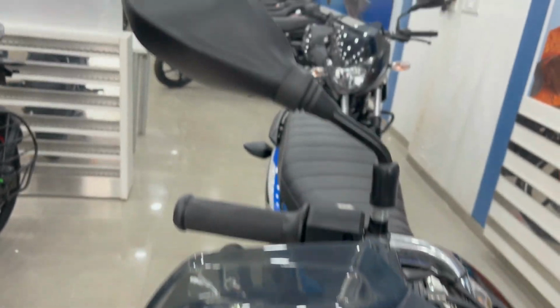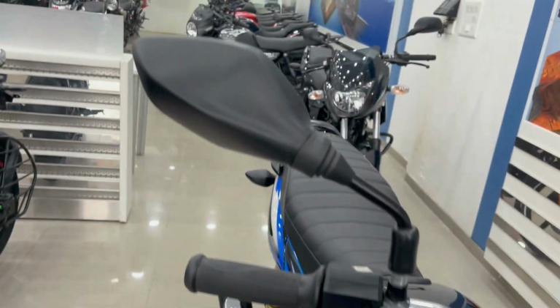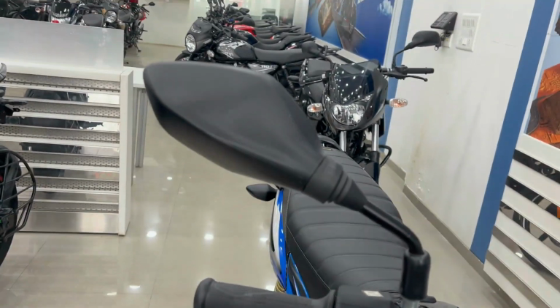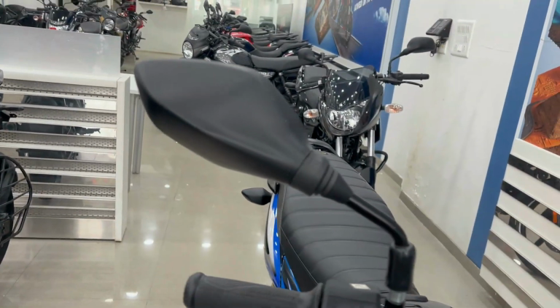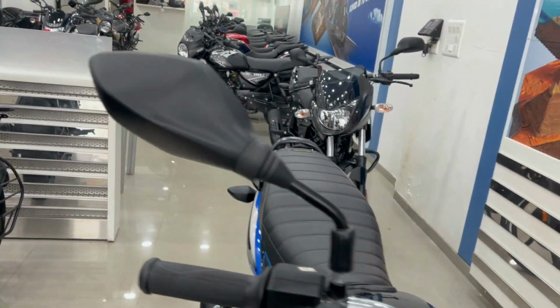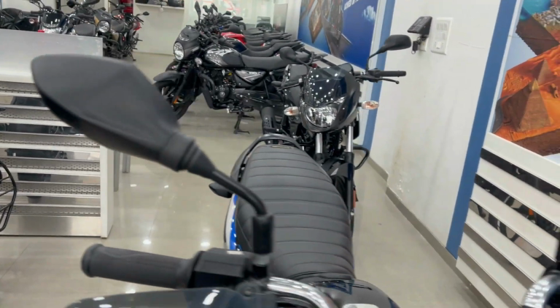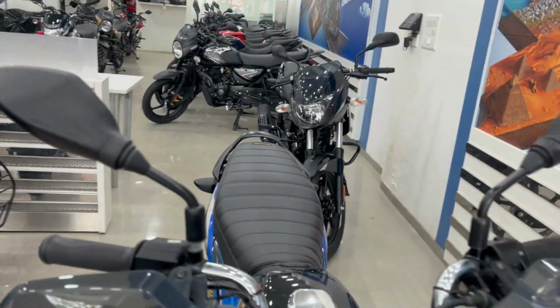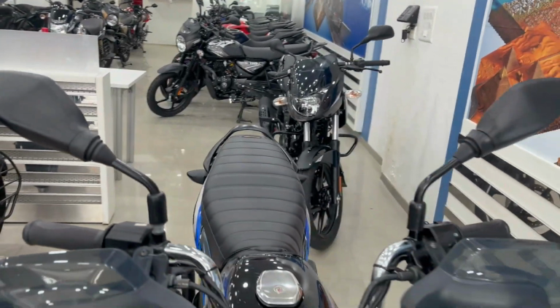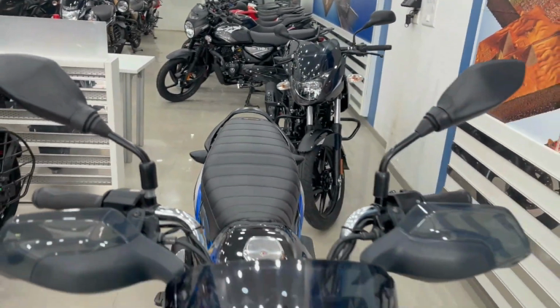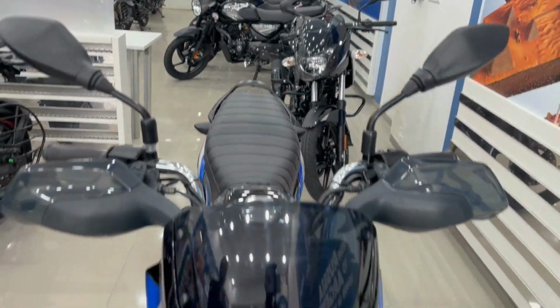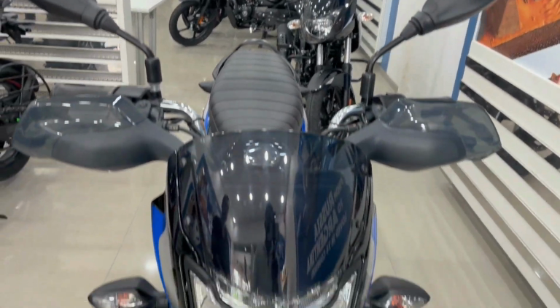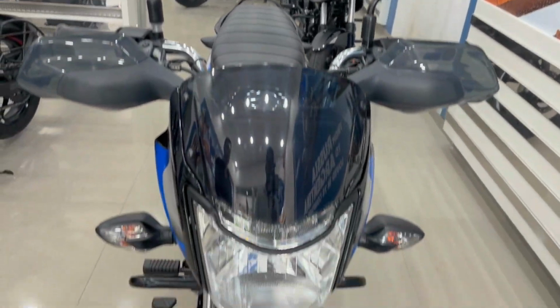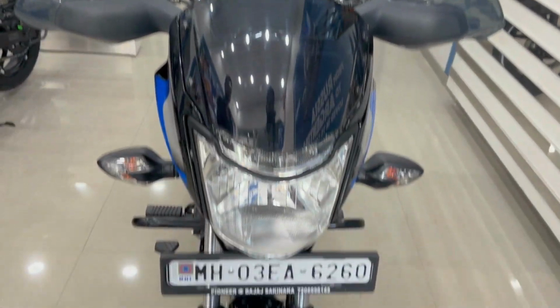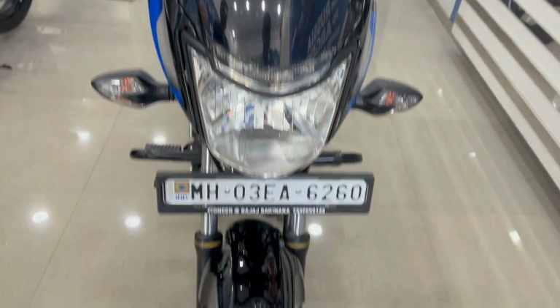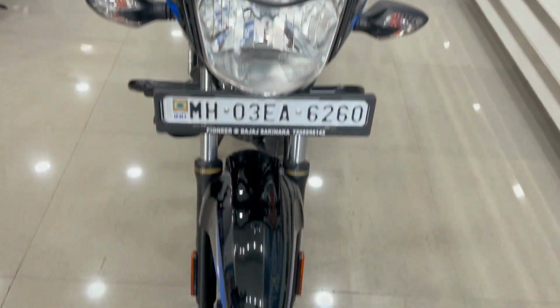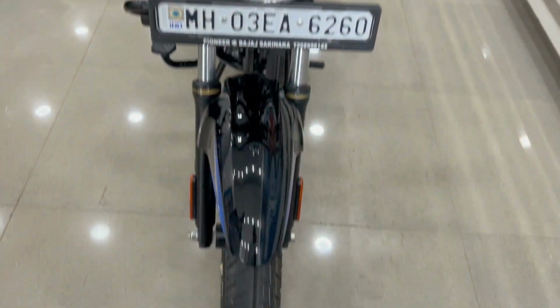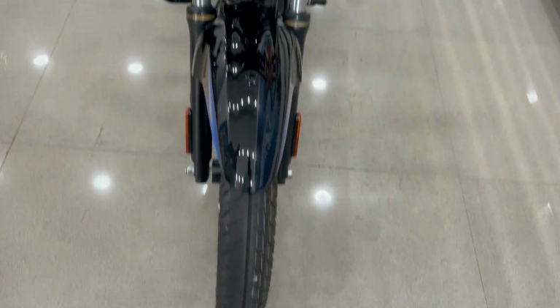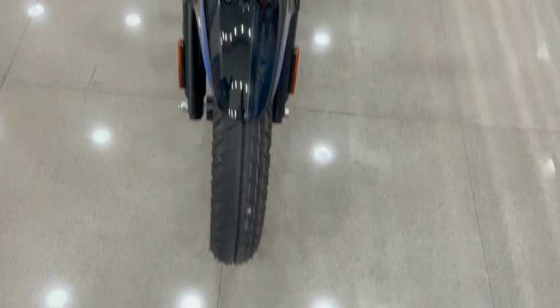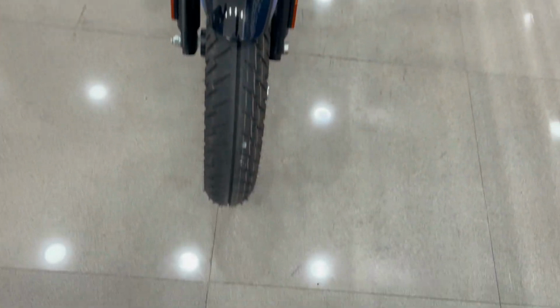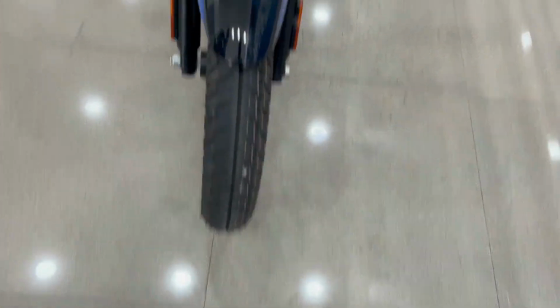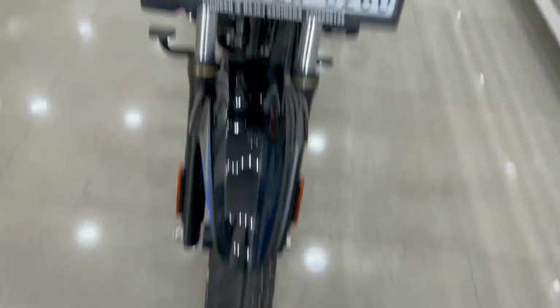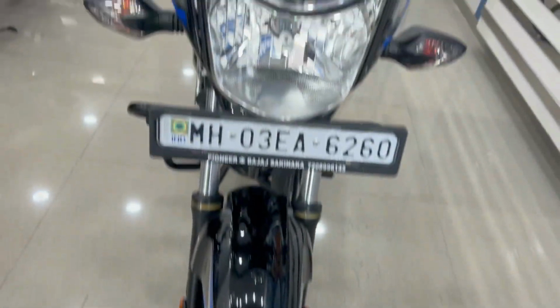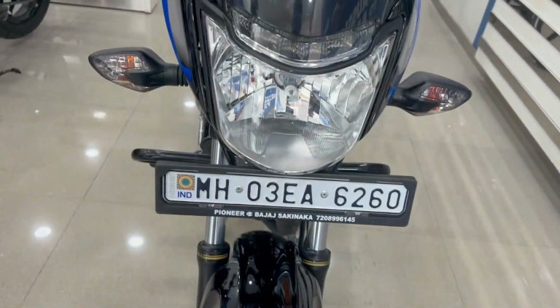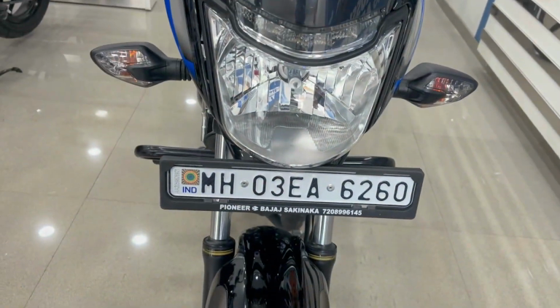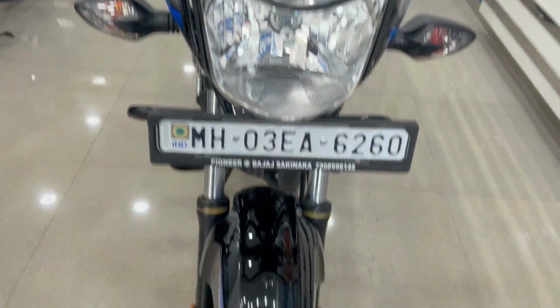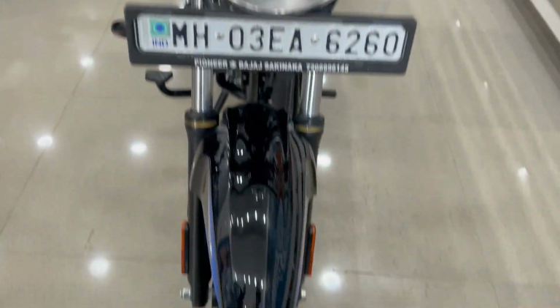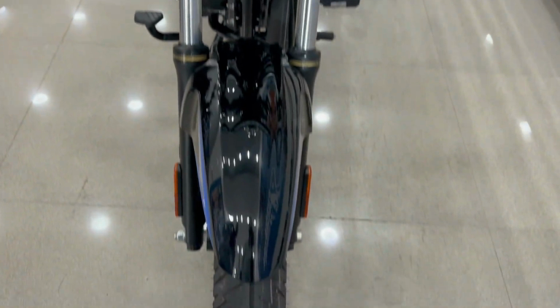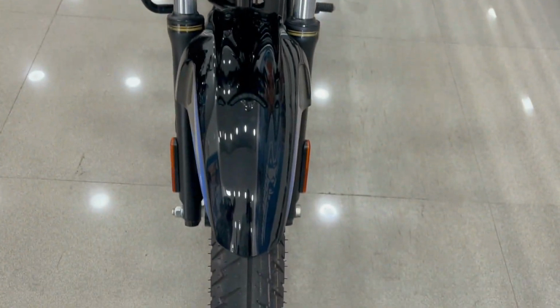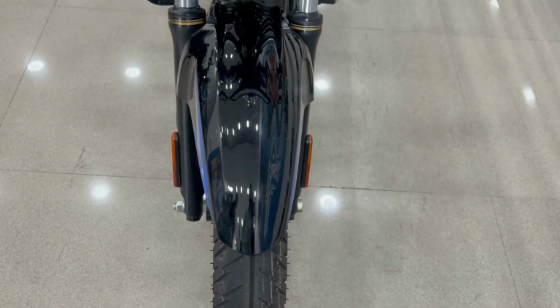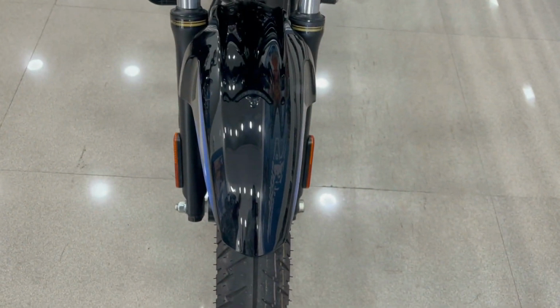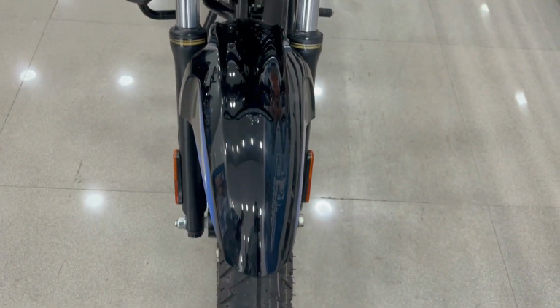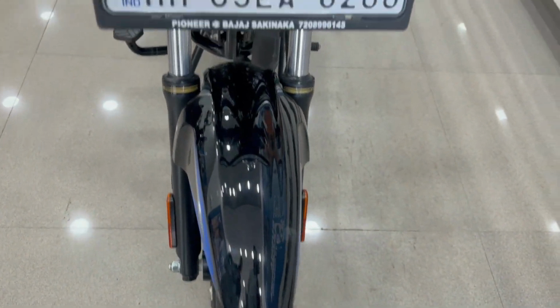There is a mirror on this bike. You will get a number plate here. This bike also has a mudguard.